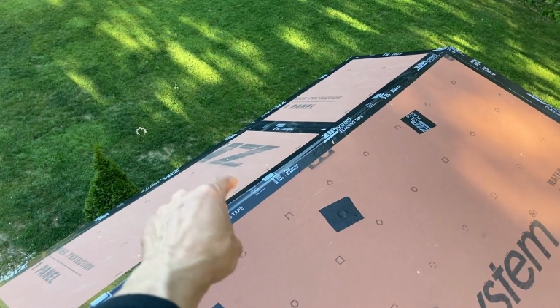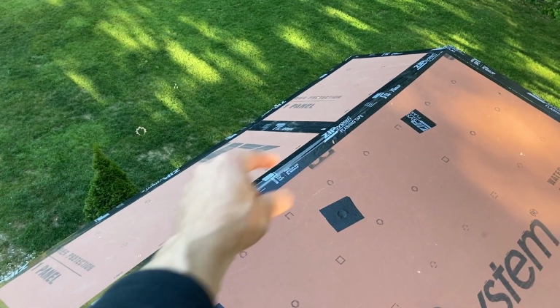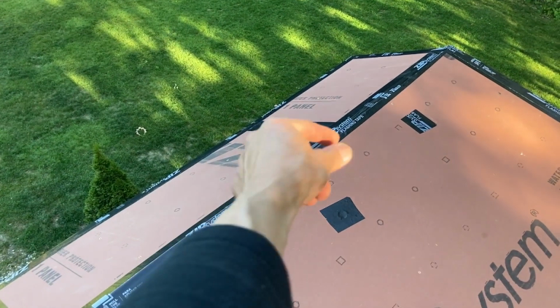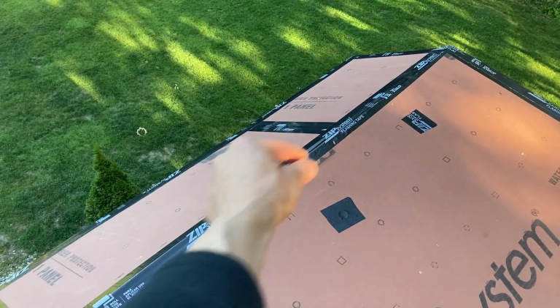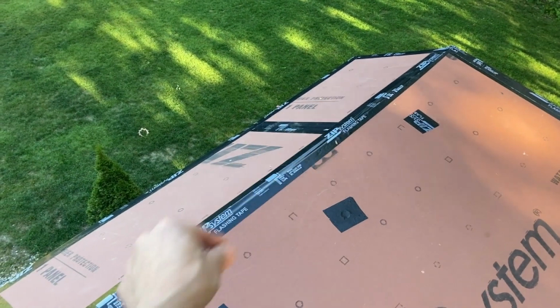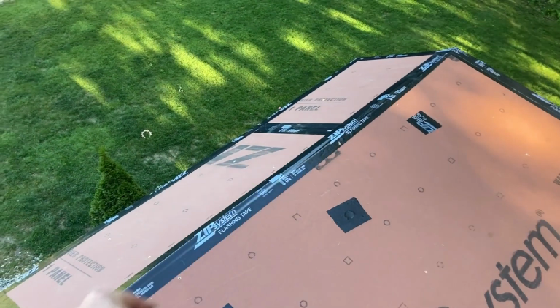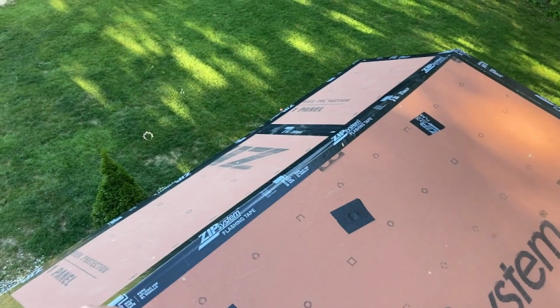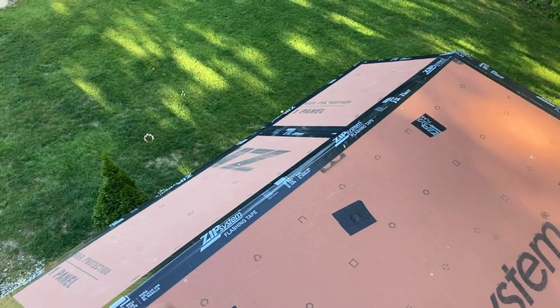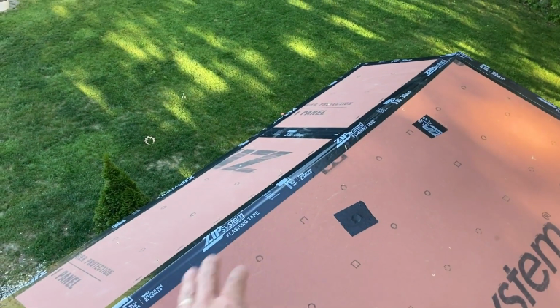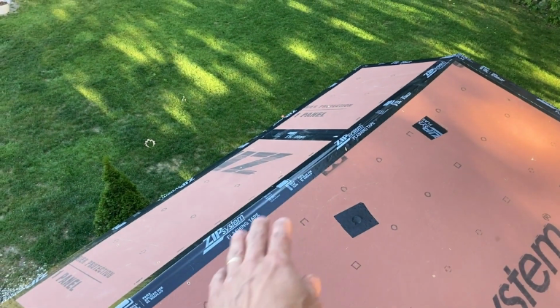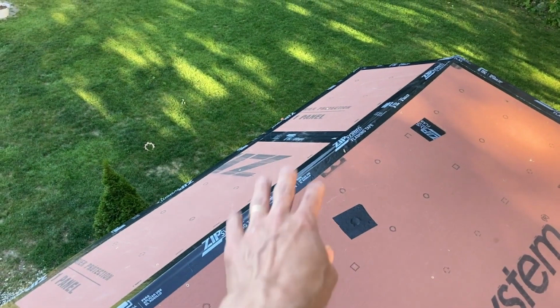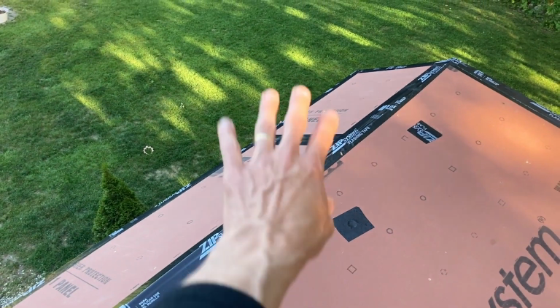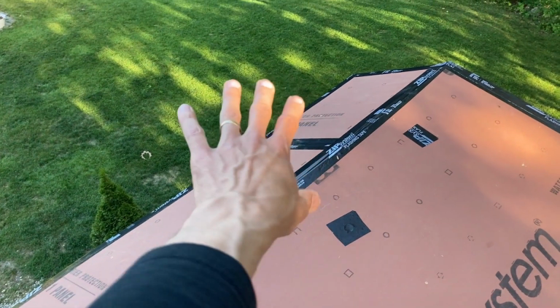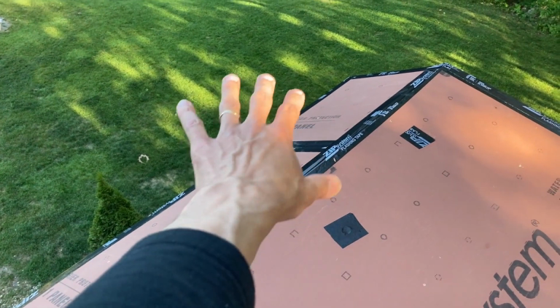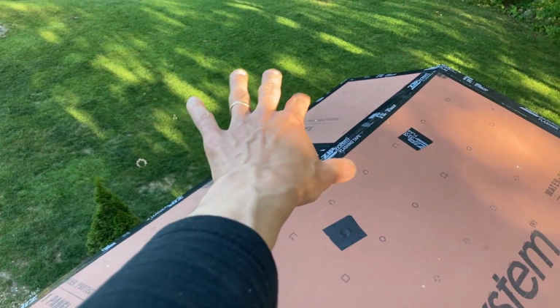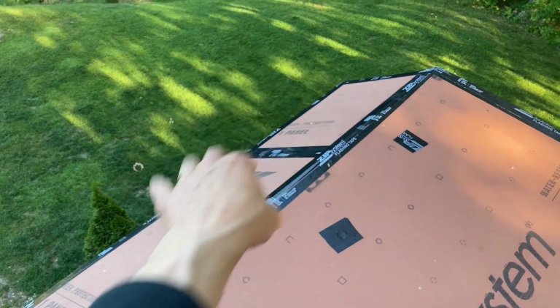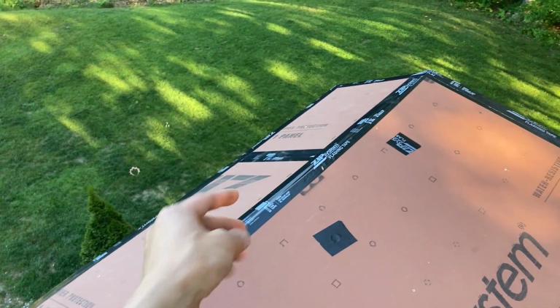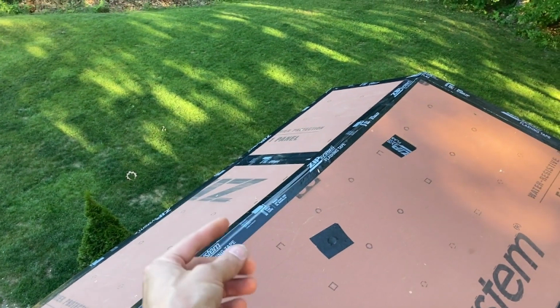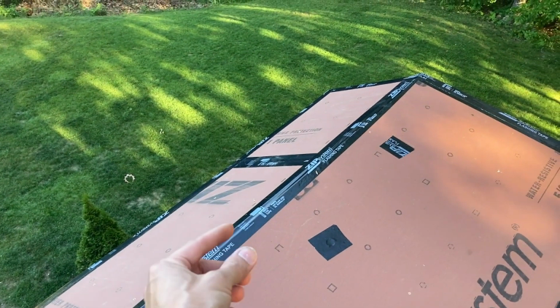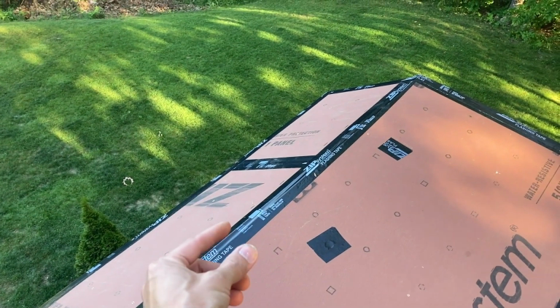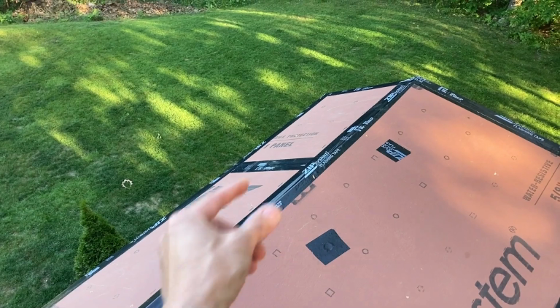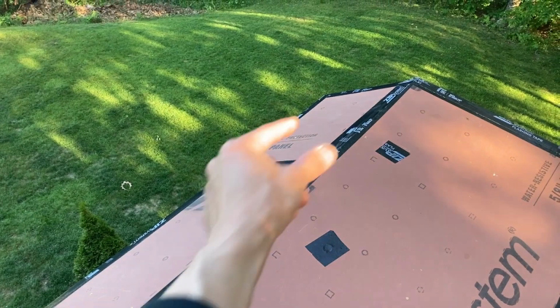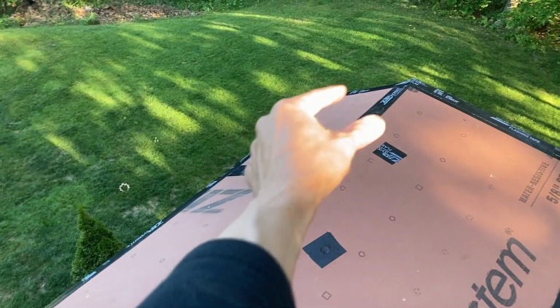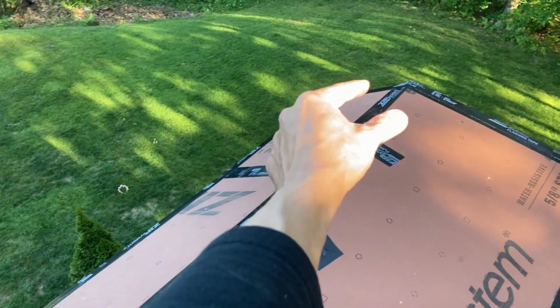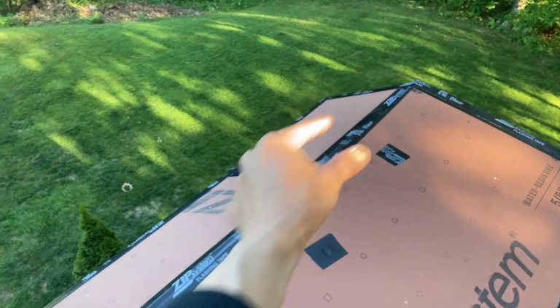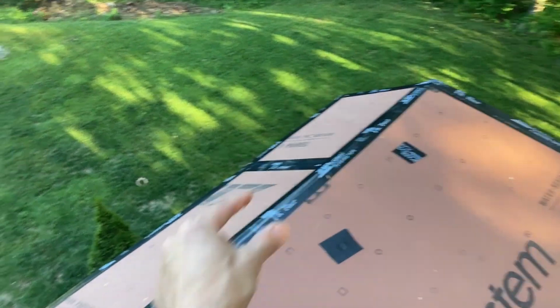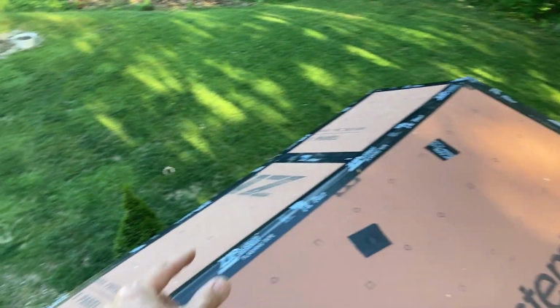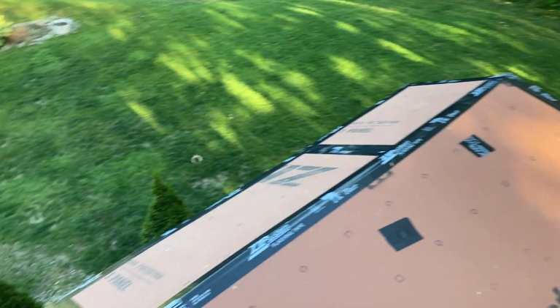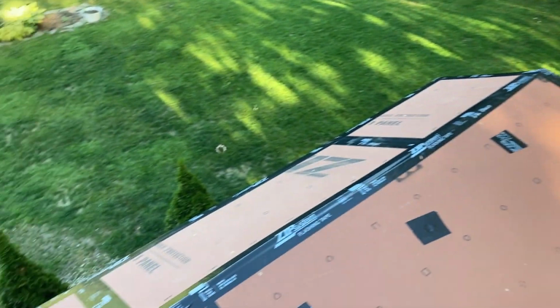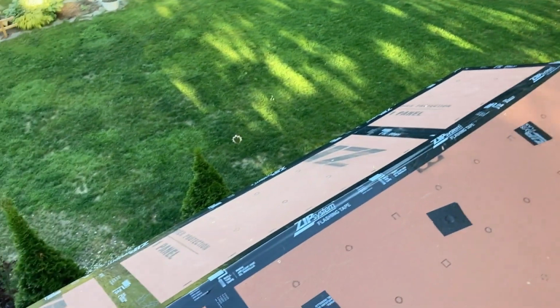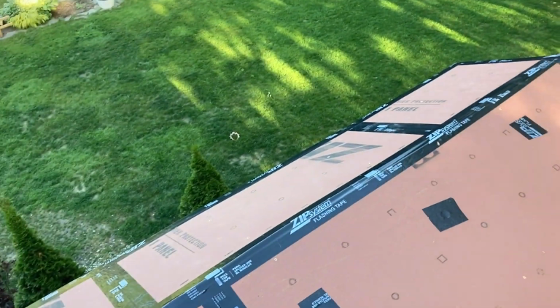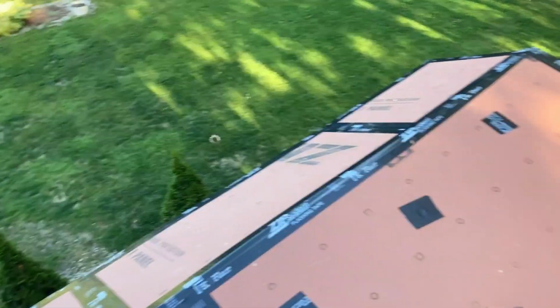While waiting for the vent, I'll cut this open and fold the tape around the edge to seal the top edge of the board. The ridge cap vent will run along here.